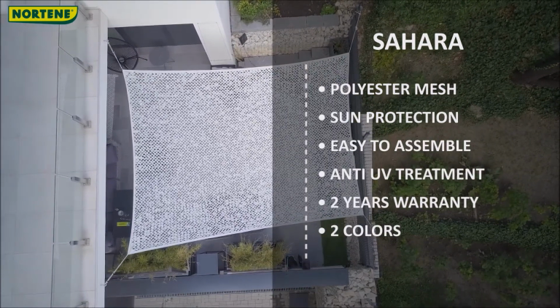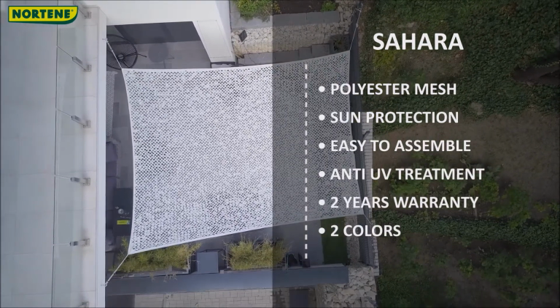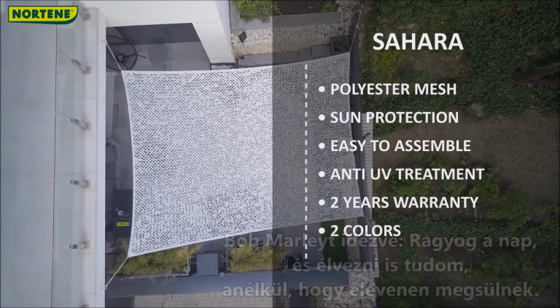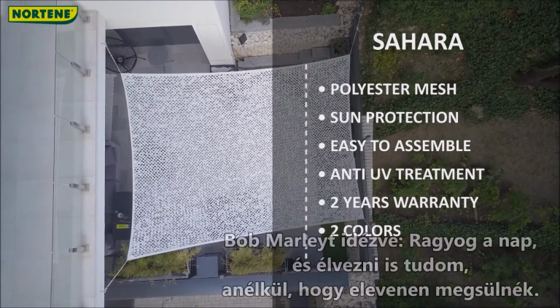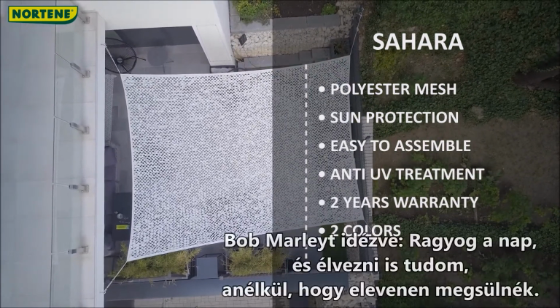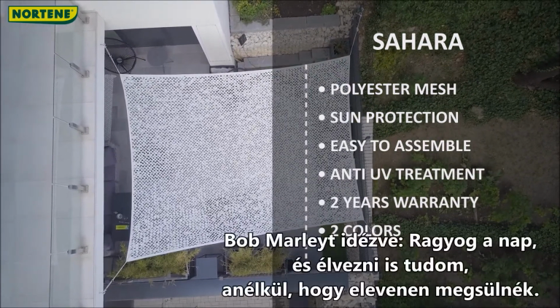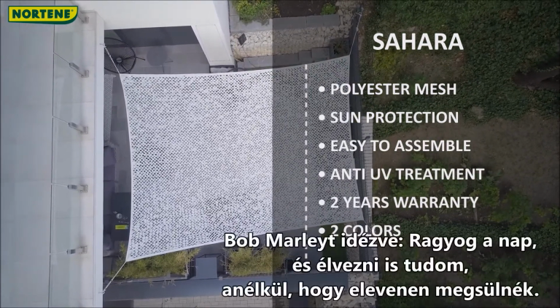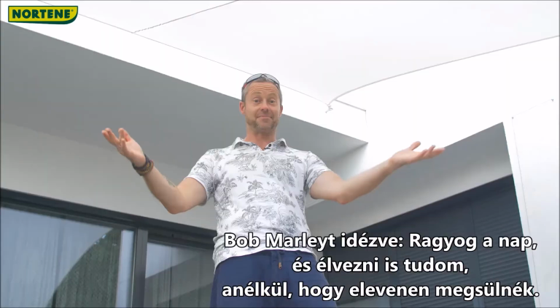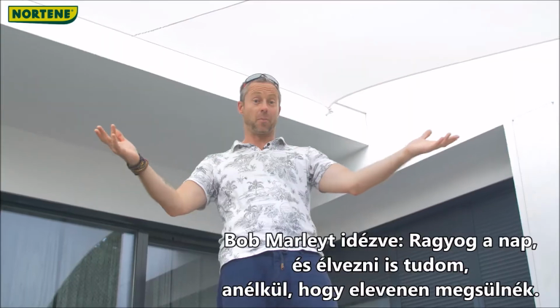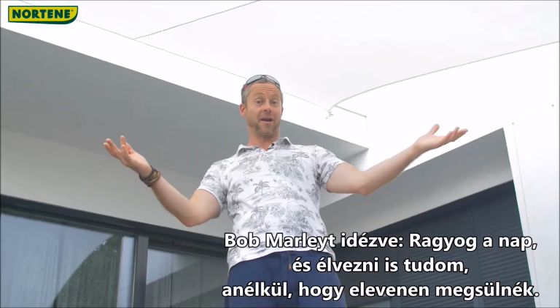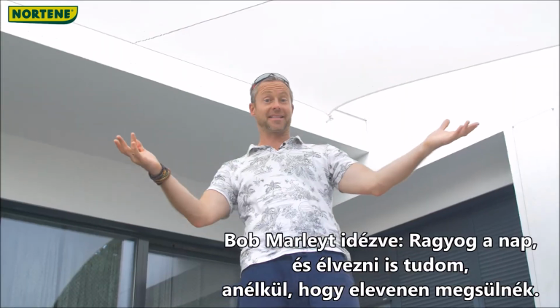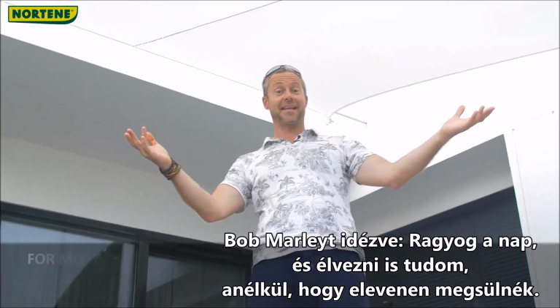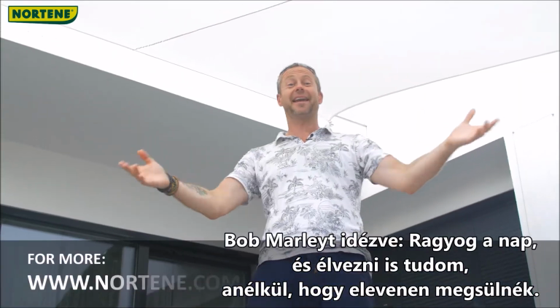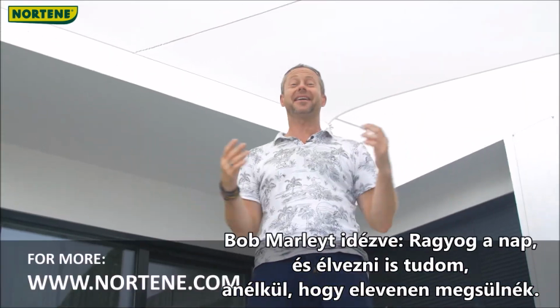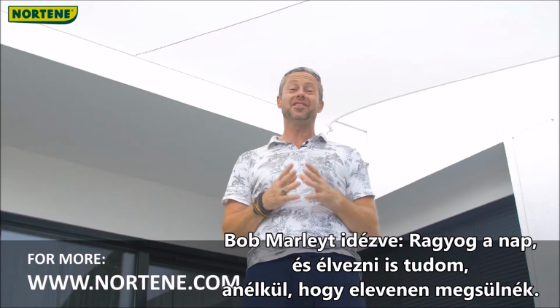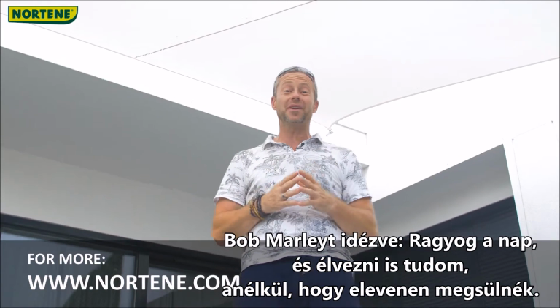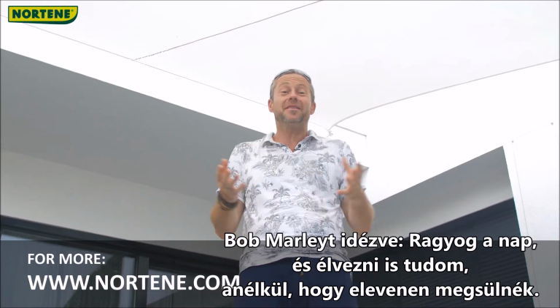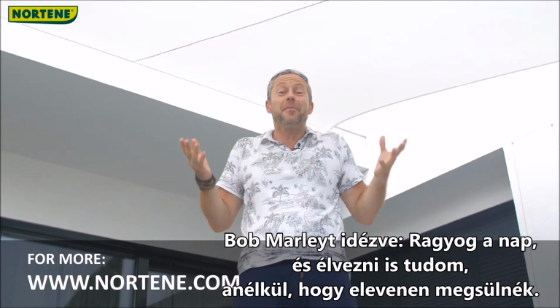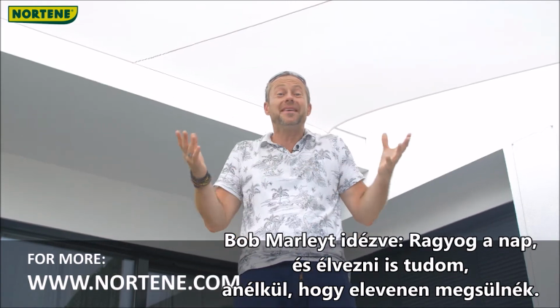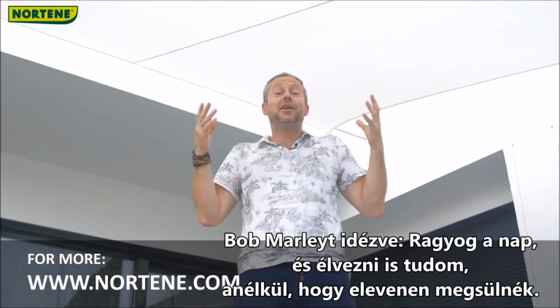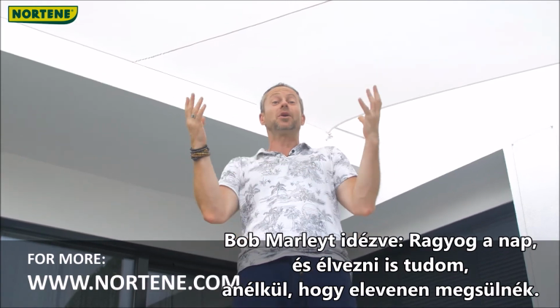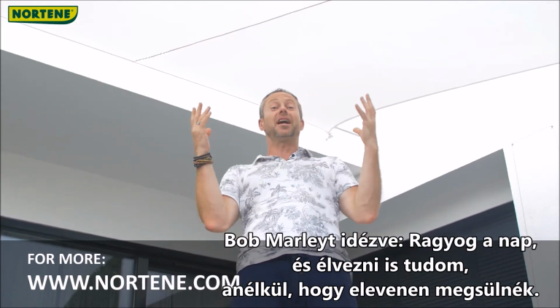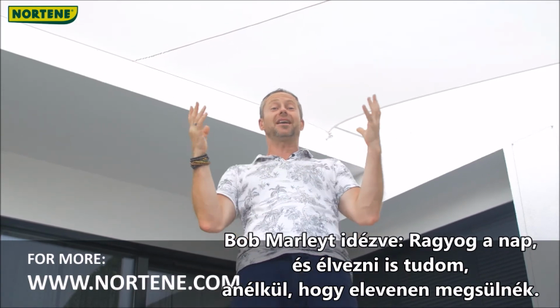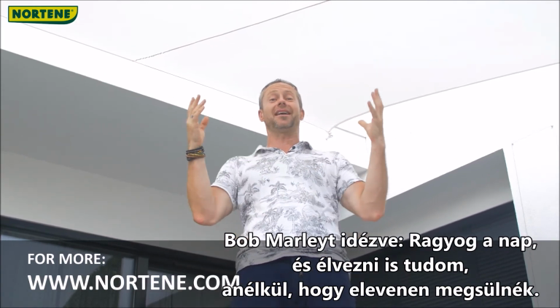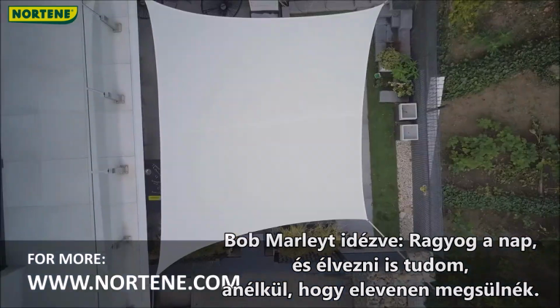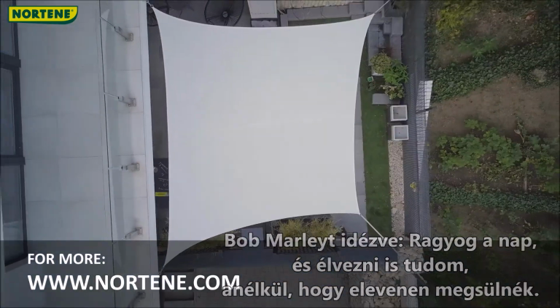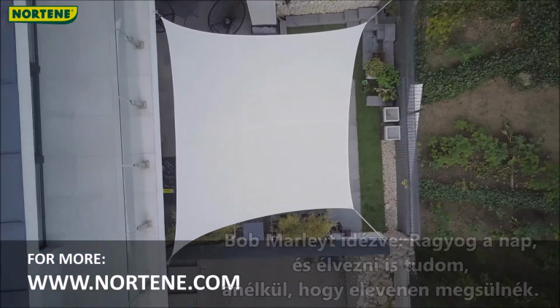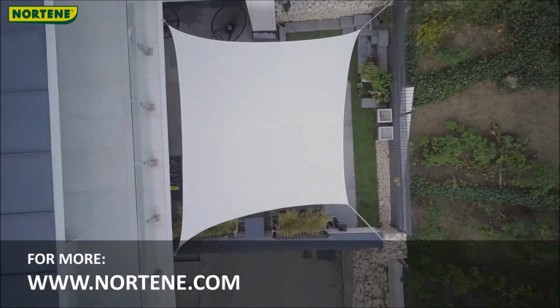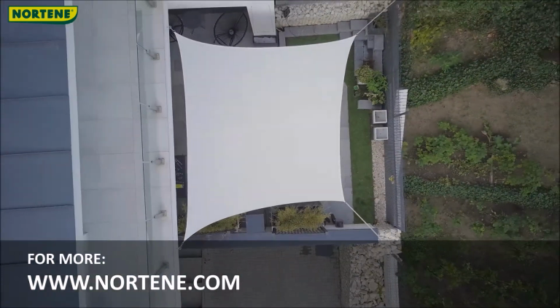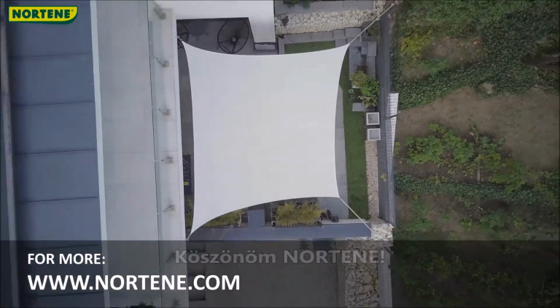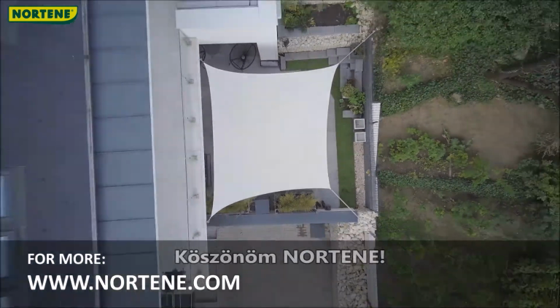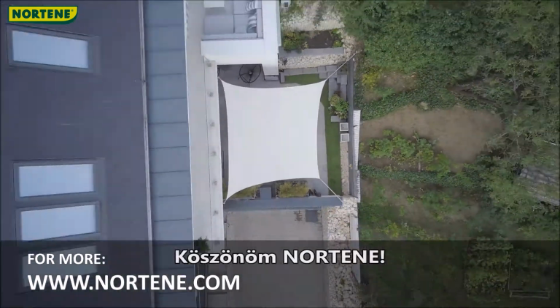The sun is shining, as Bob Marley said it, and I can enjoy it without being cooked alive. Thanks, Nortine.